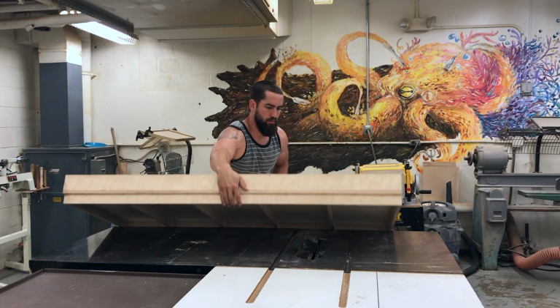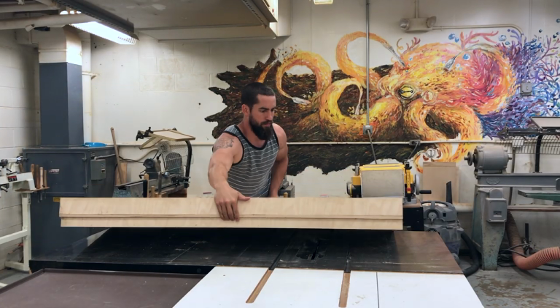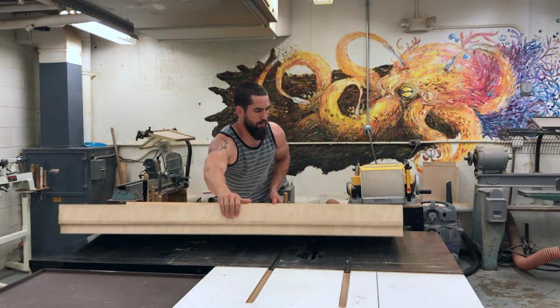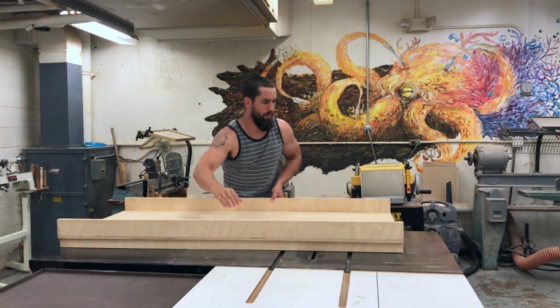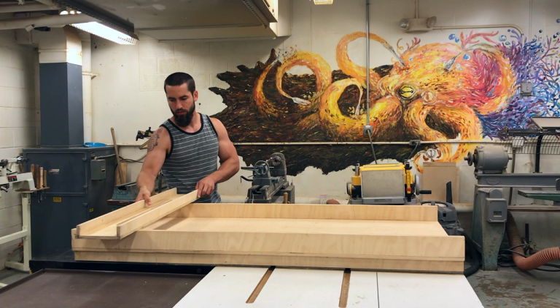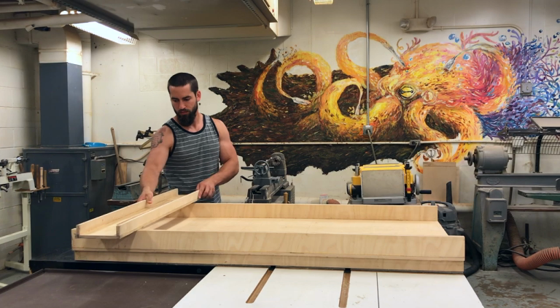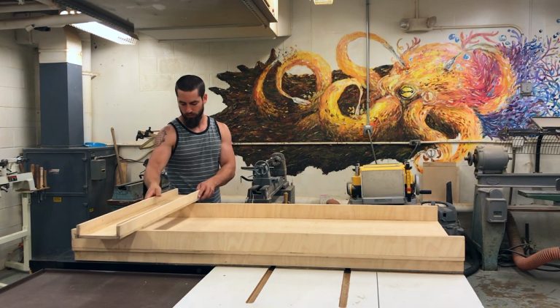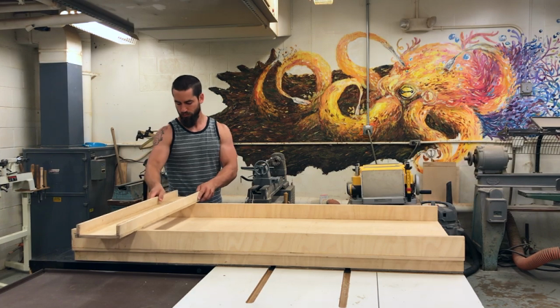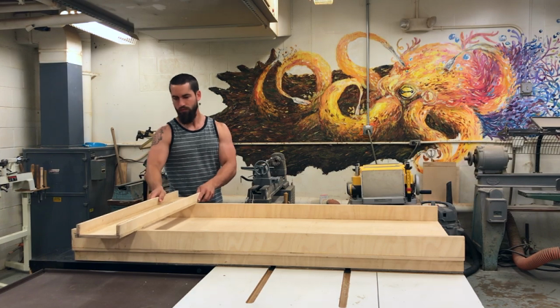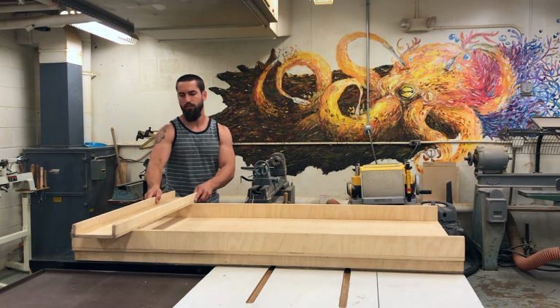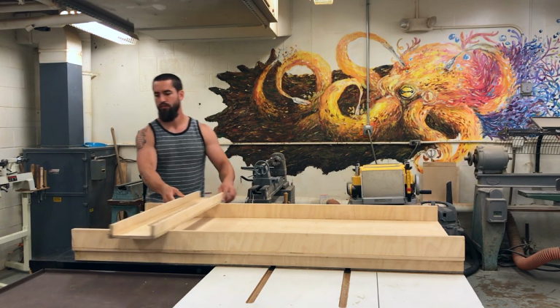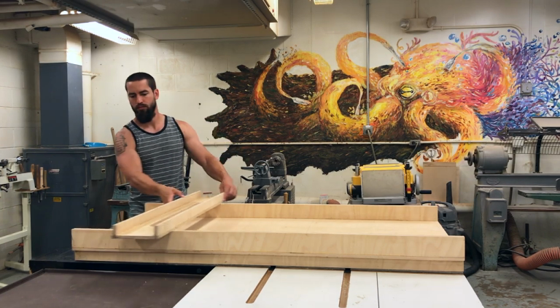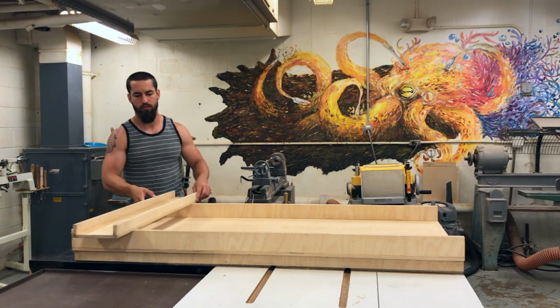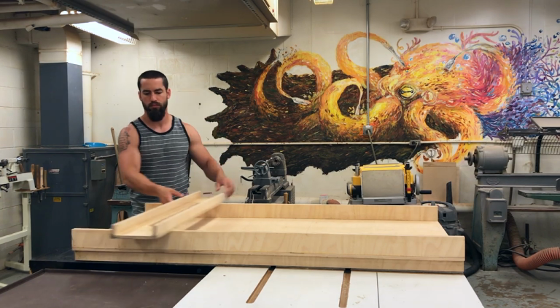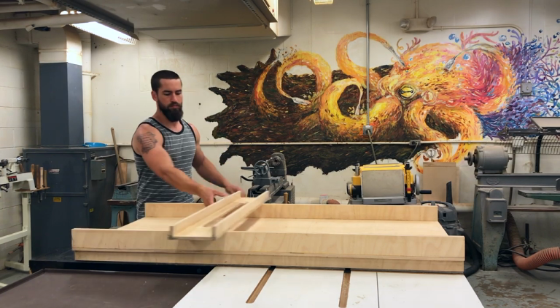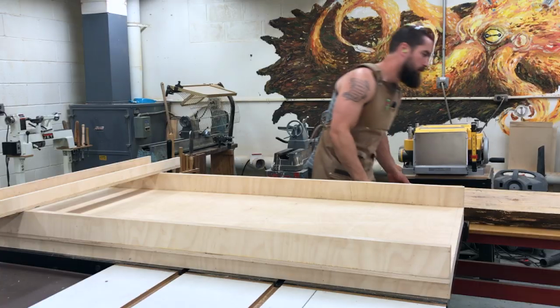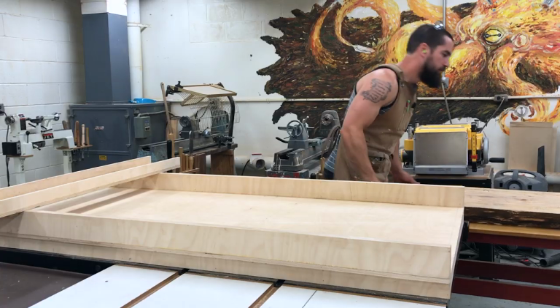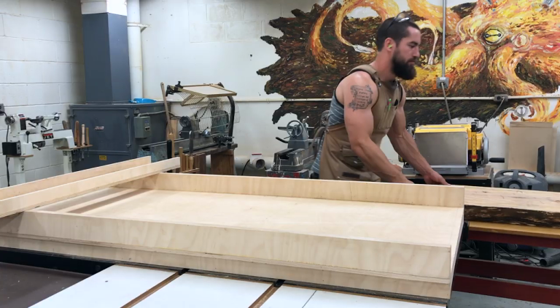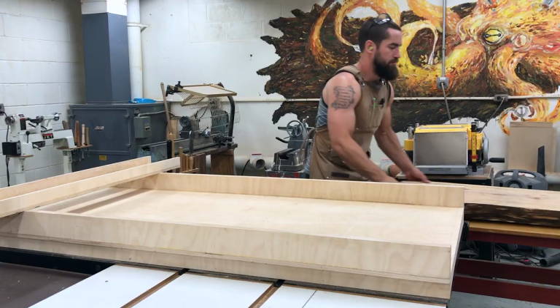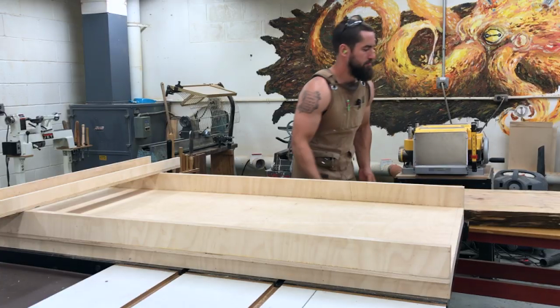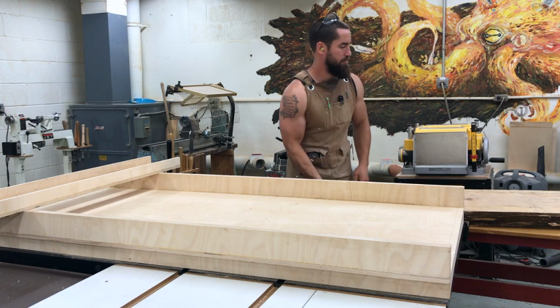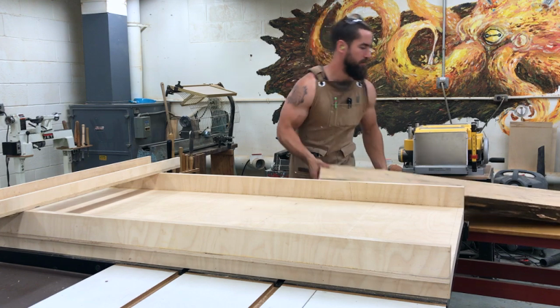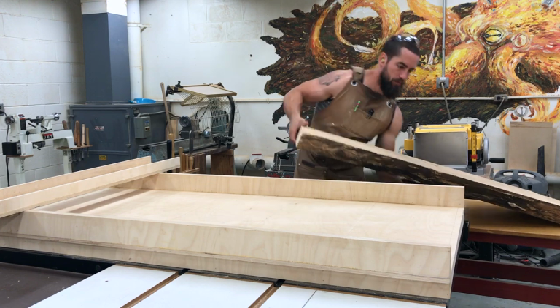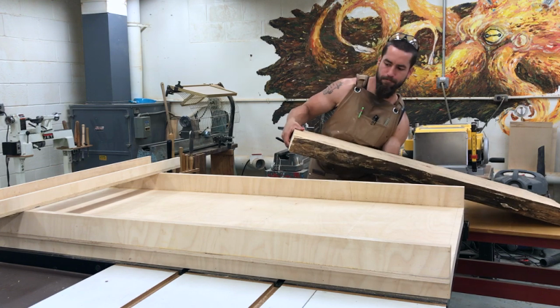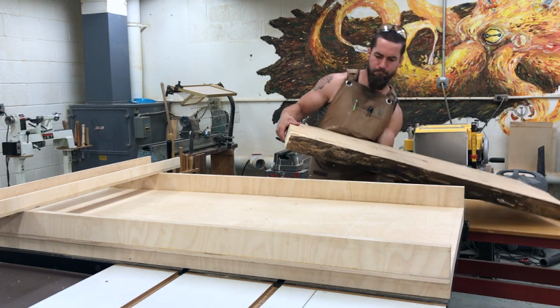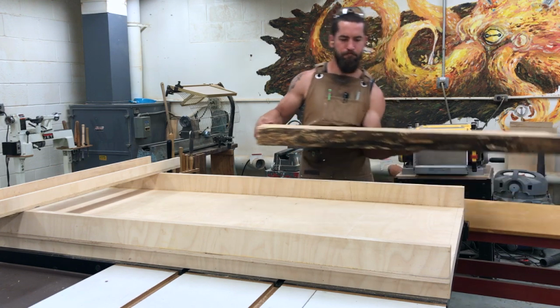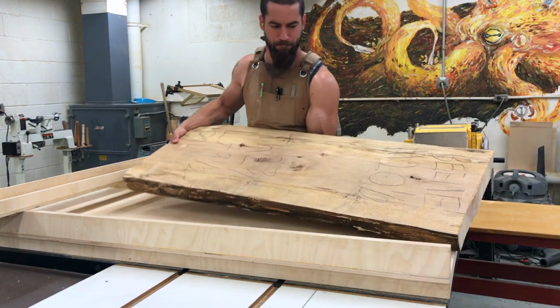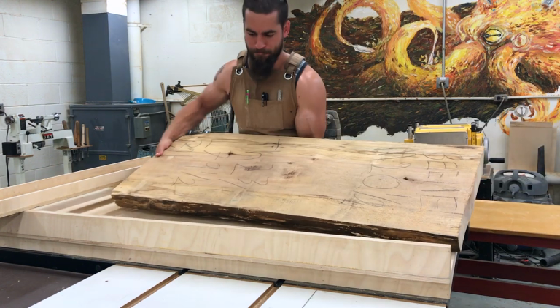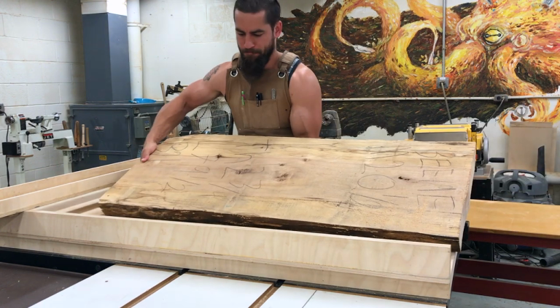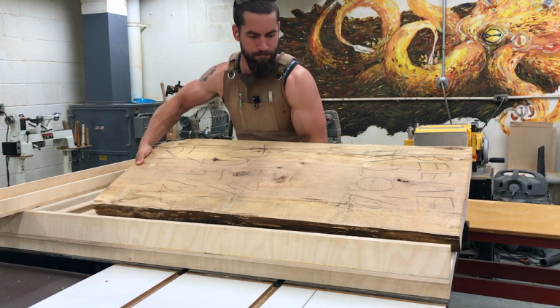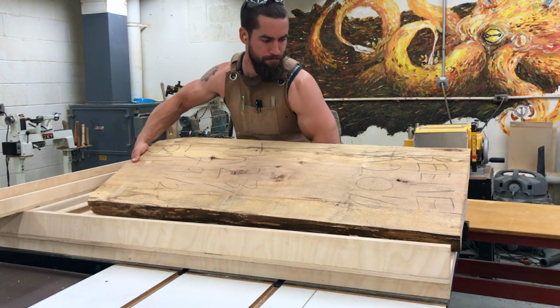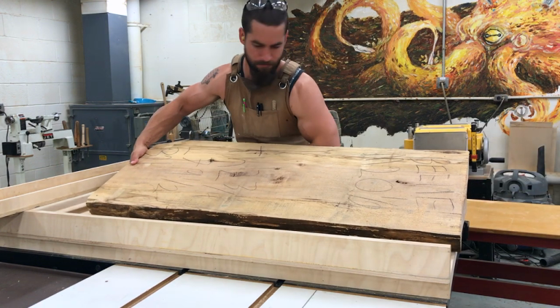I got my shop-made flattening jig all set up and ready to go, and then I ran into a problem.